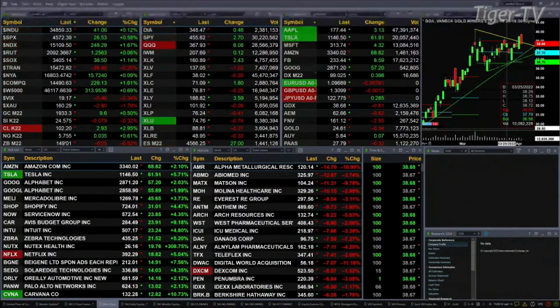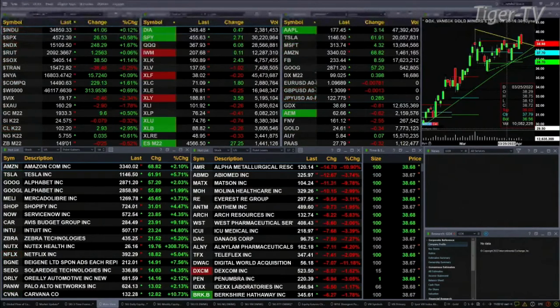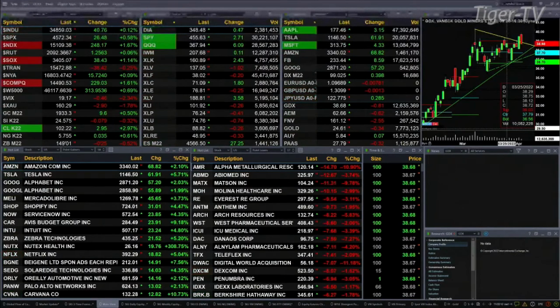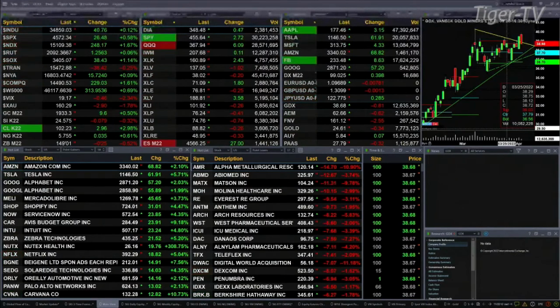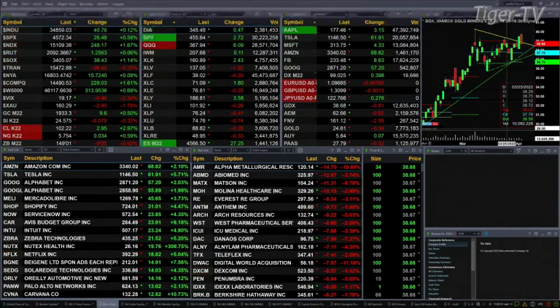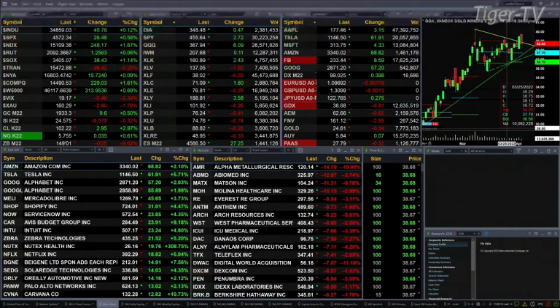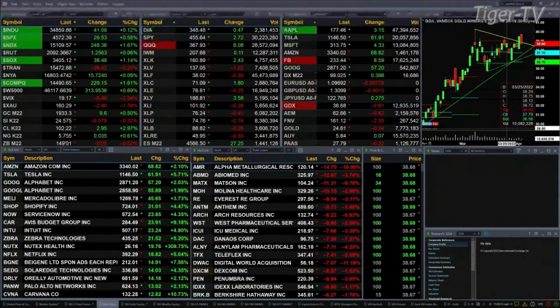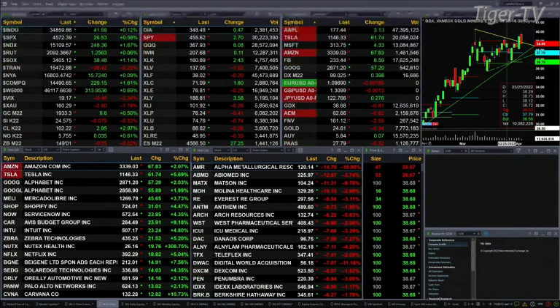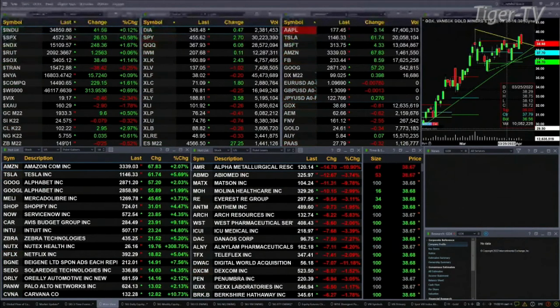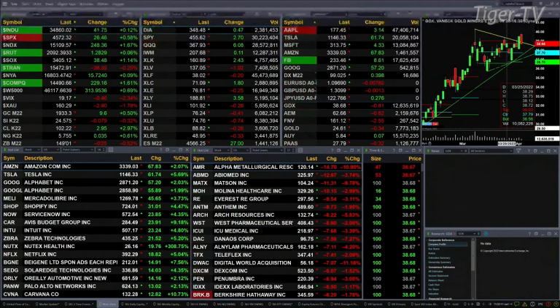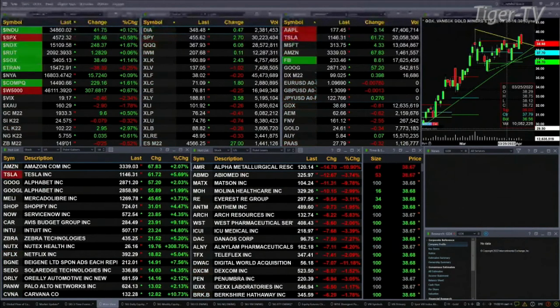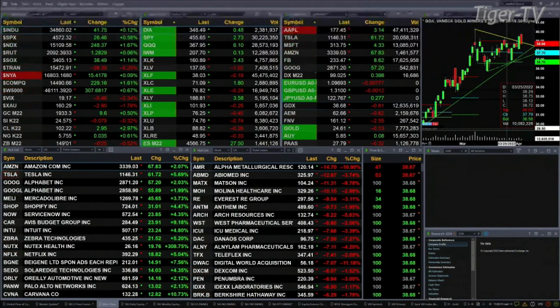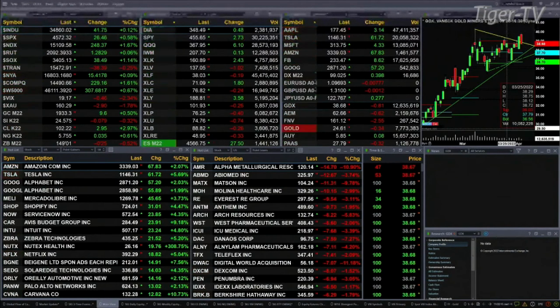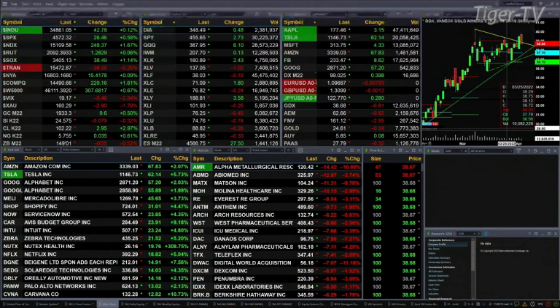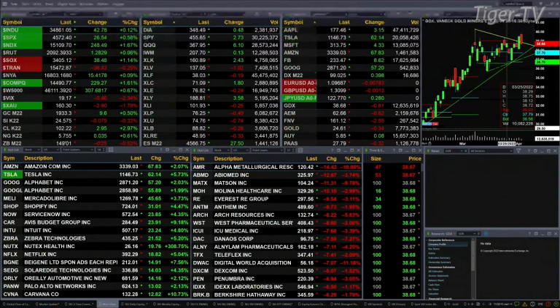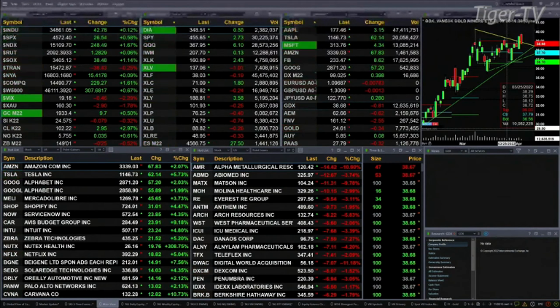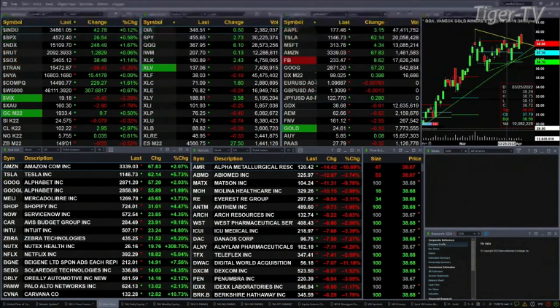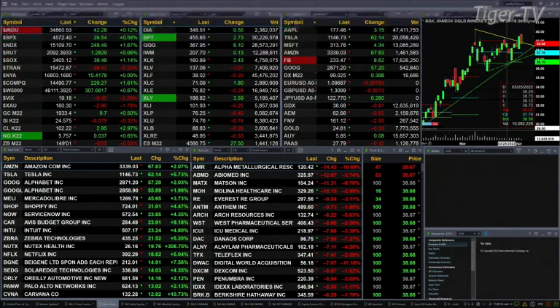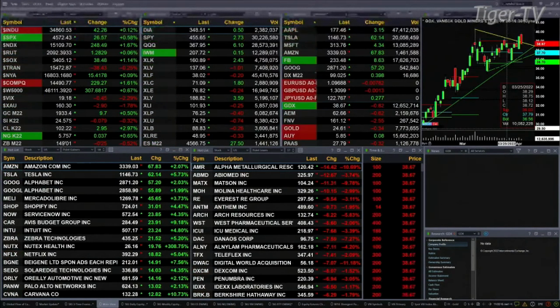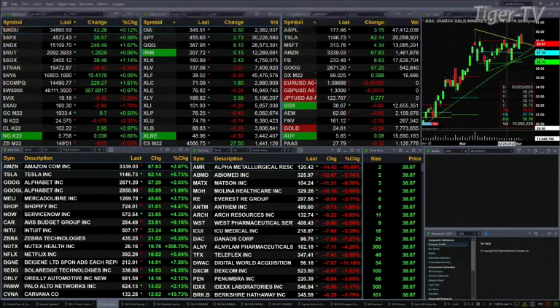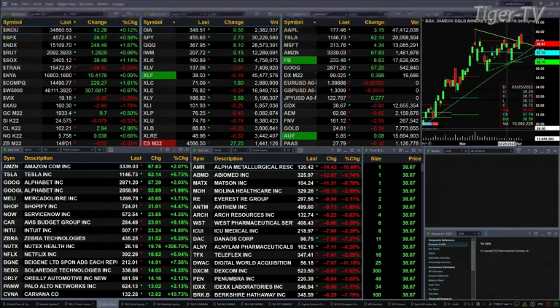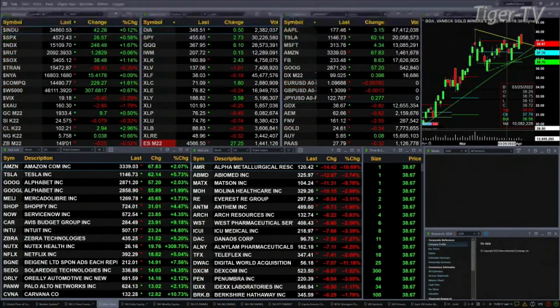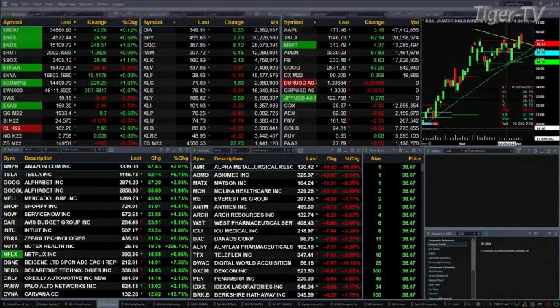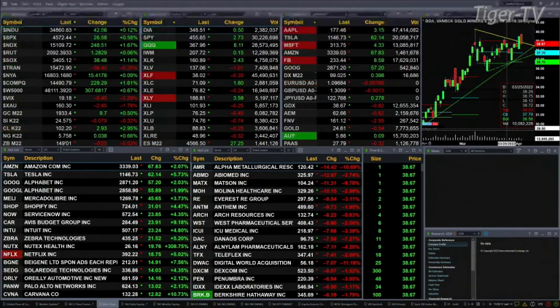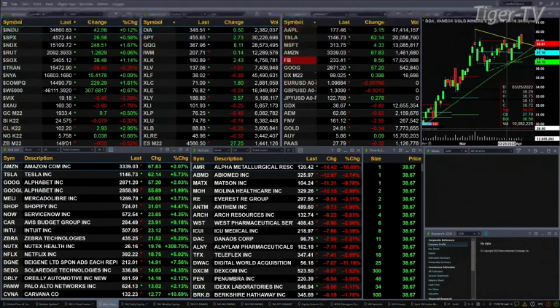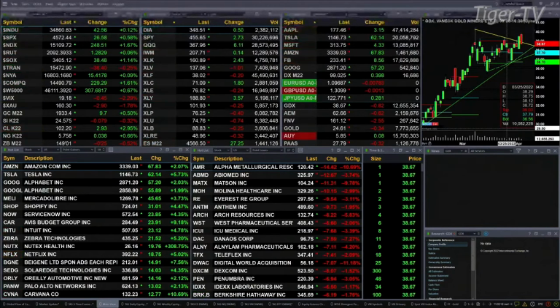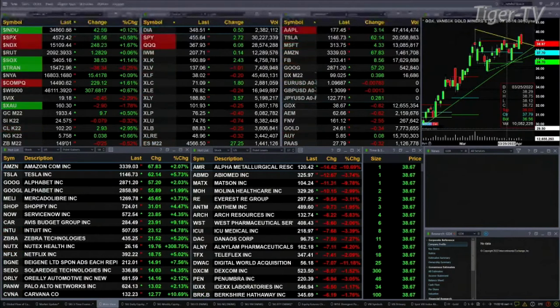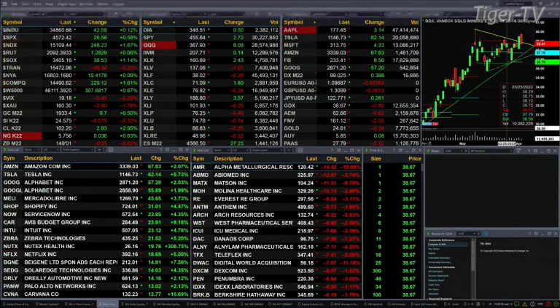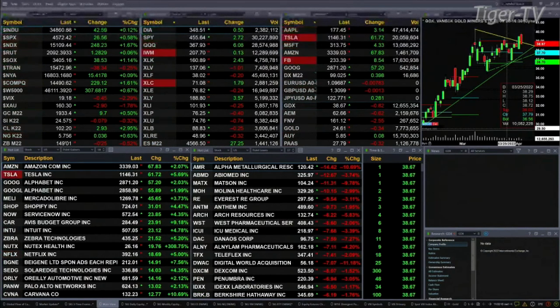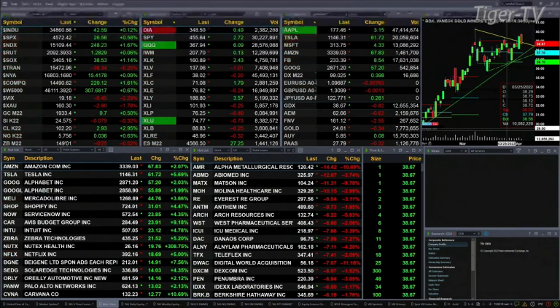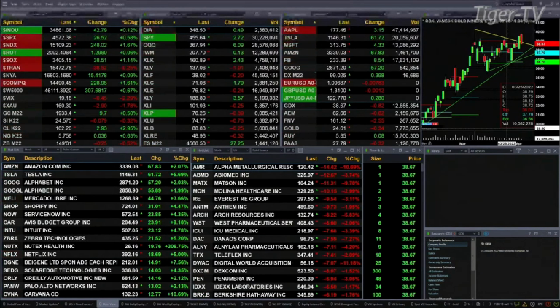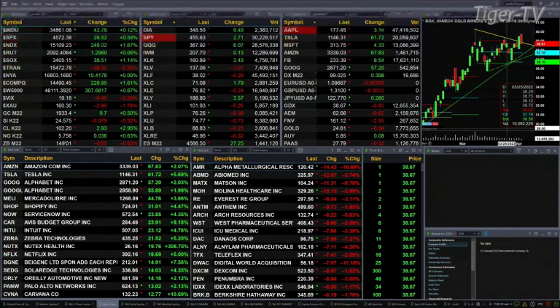Gold is up 9 bucks. Silver down 7 pennies. Light sweet crude up nearly 3 bucks. Natural gas up 3 pennies. And the 30-year Treasury trading at 149 to 1, pulling back 25 ticks as we speak.